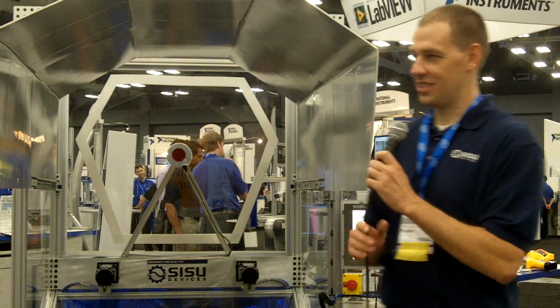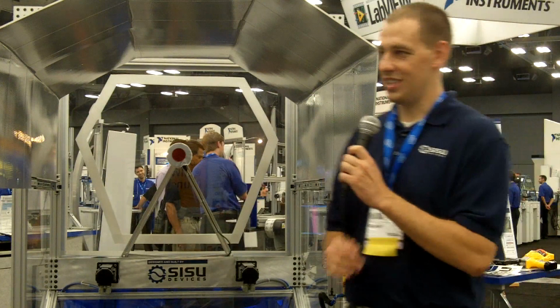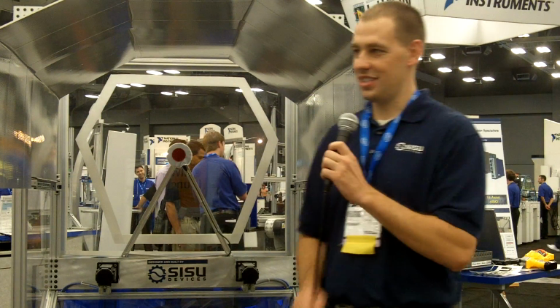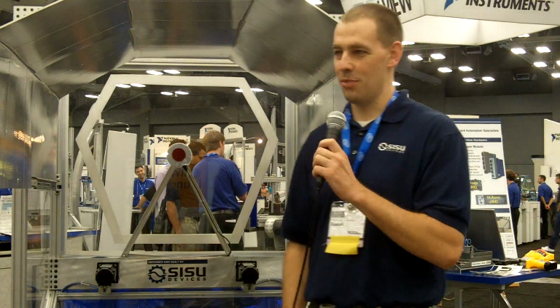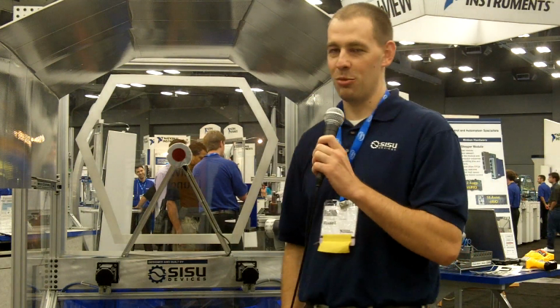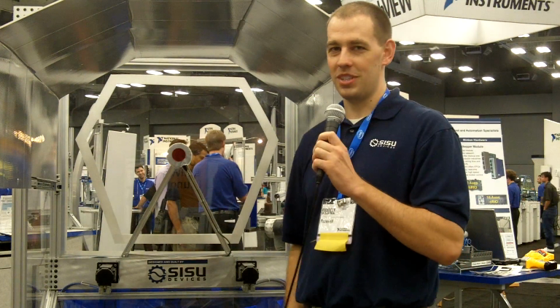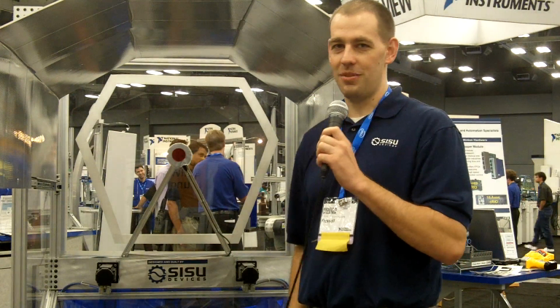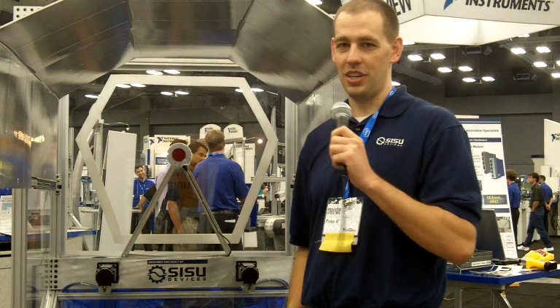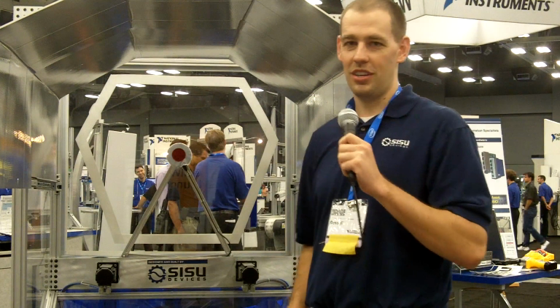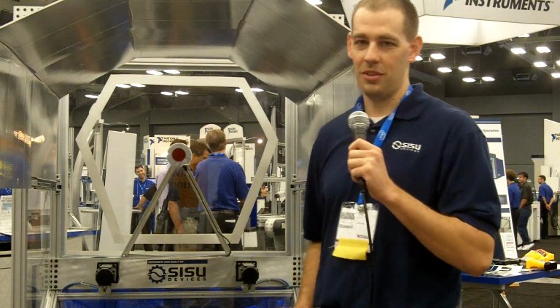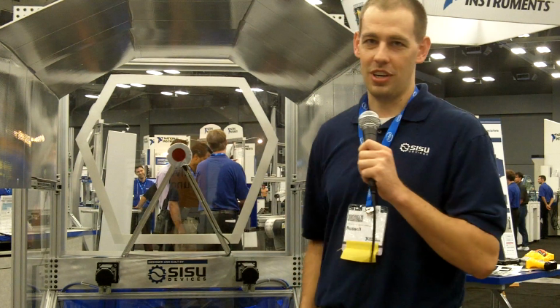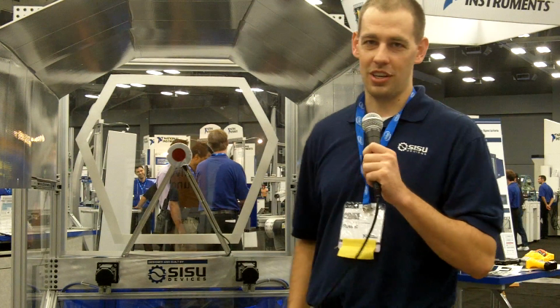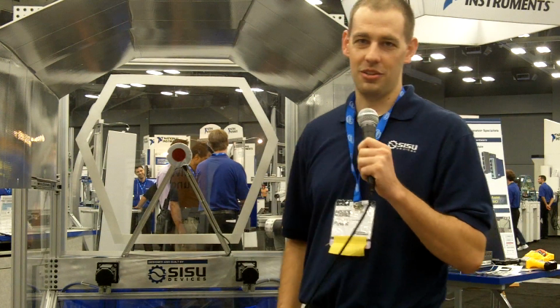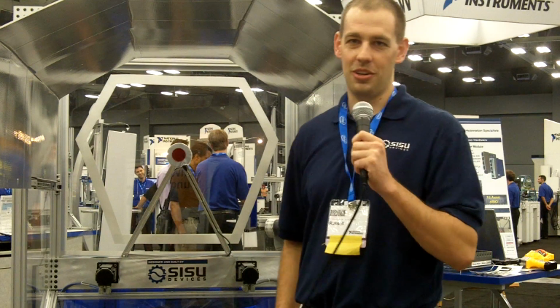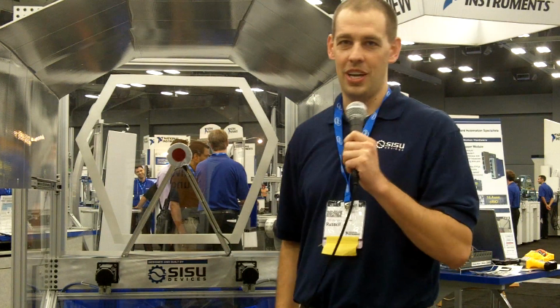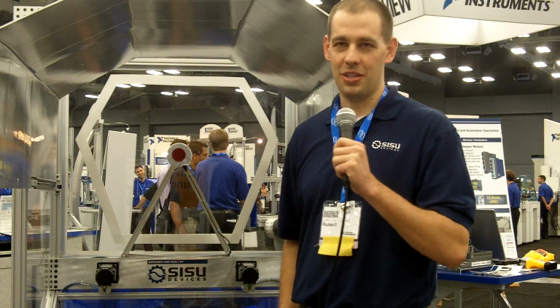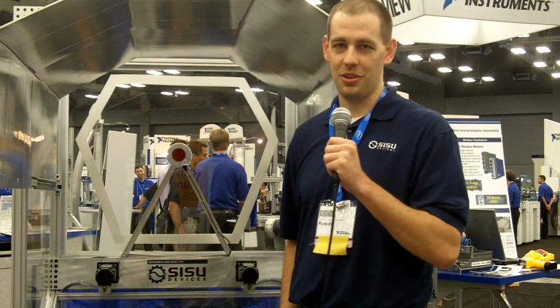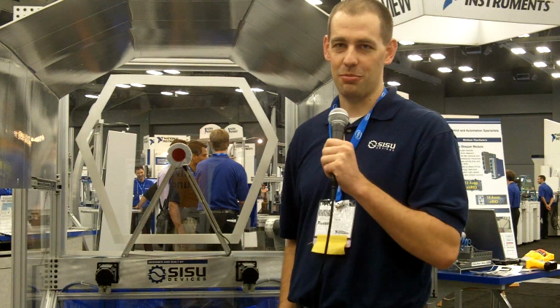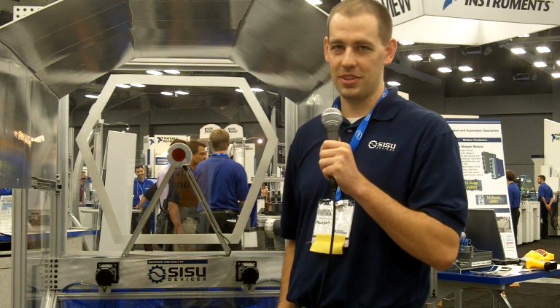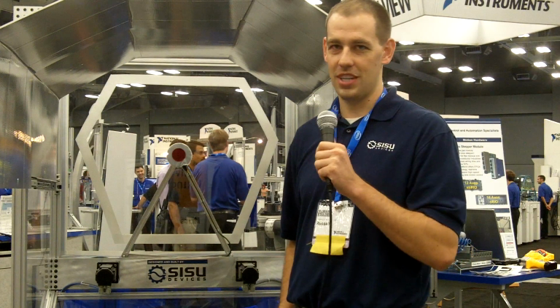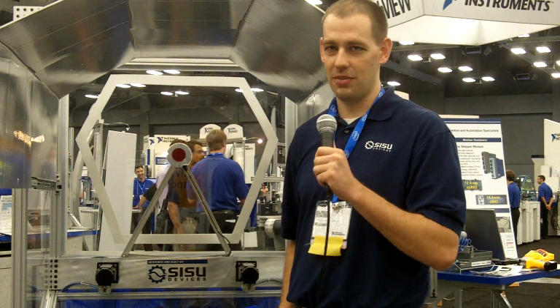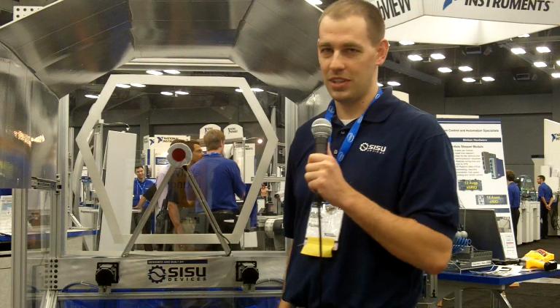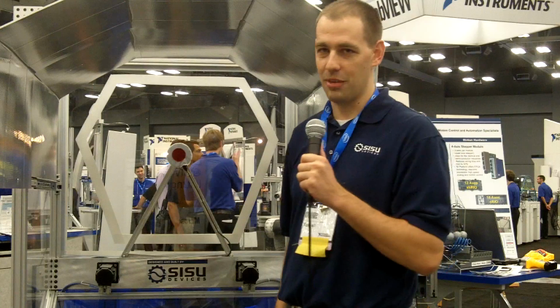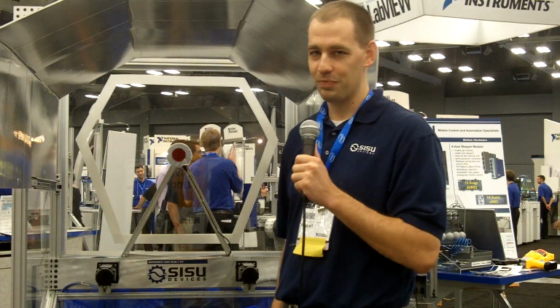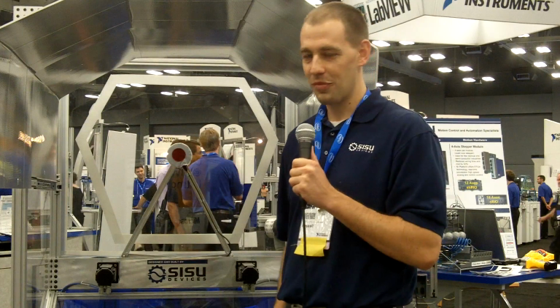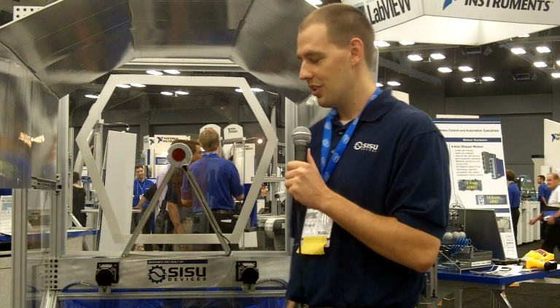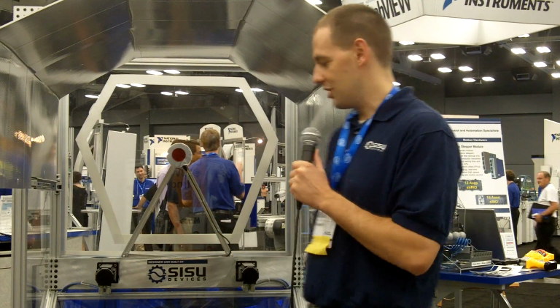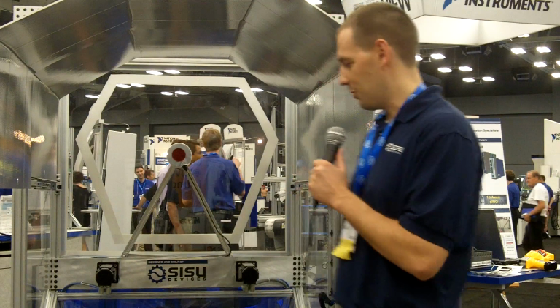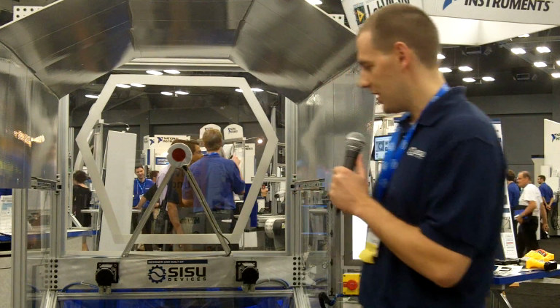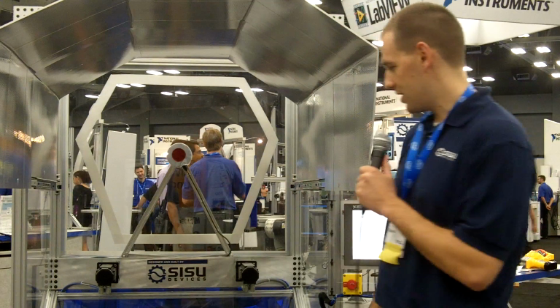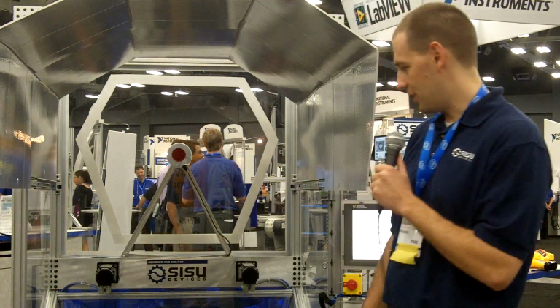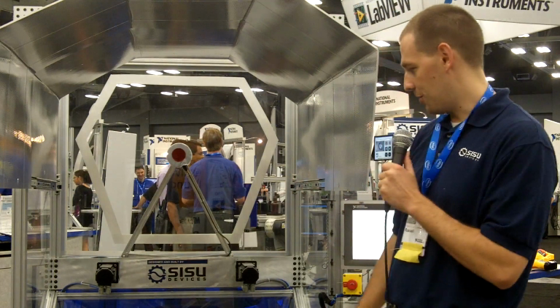This demo makes every target shooter a natural. Bullseyes every time.